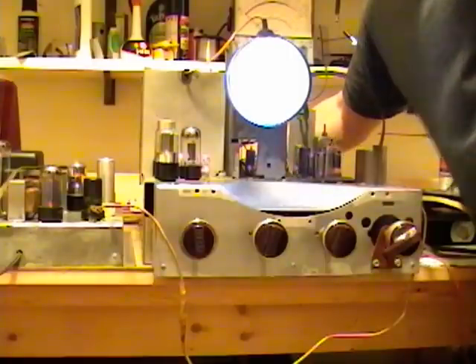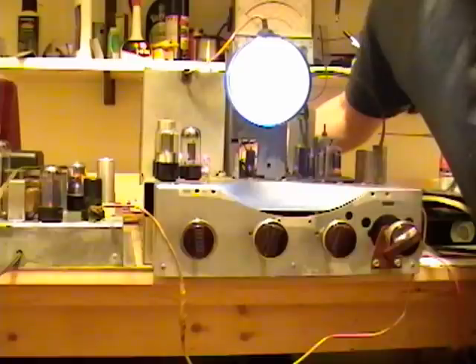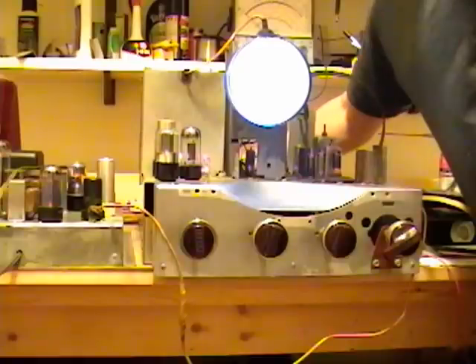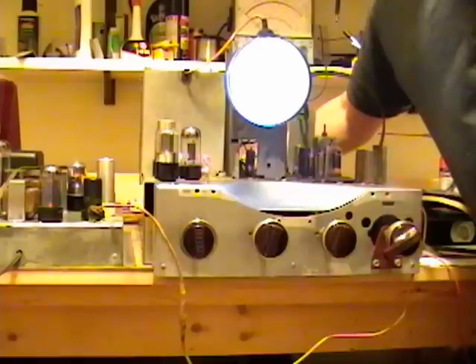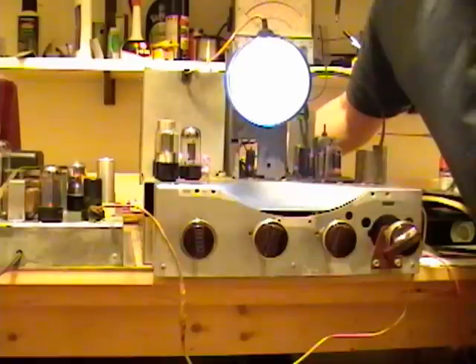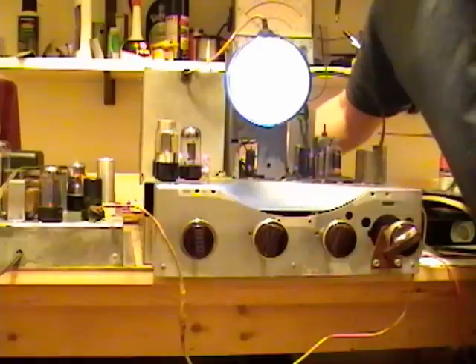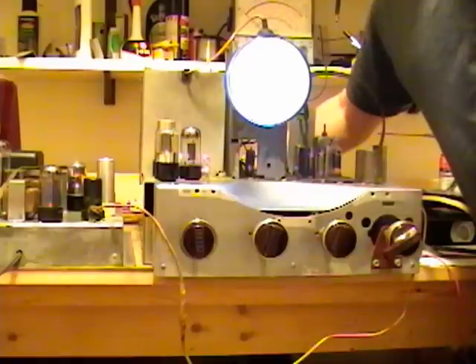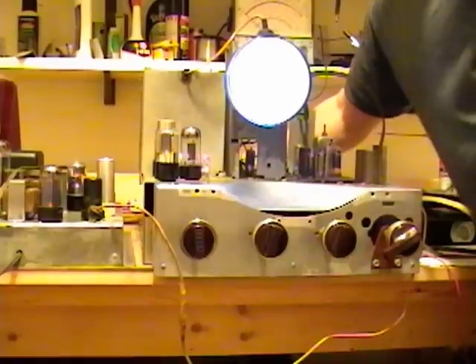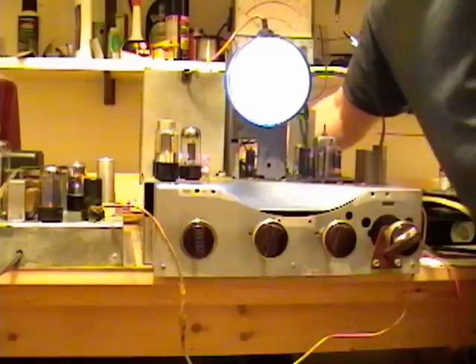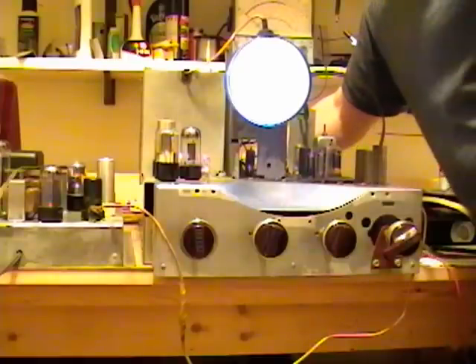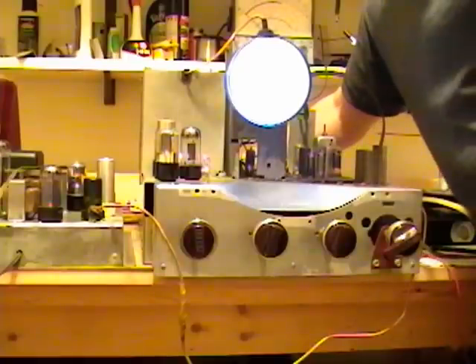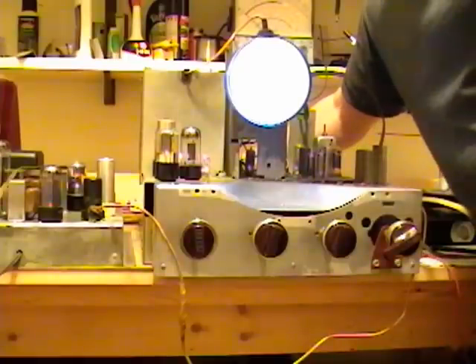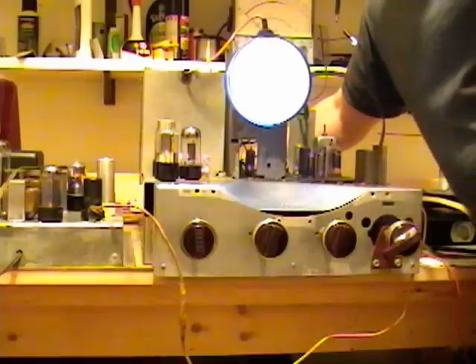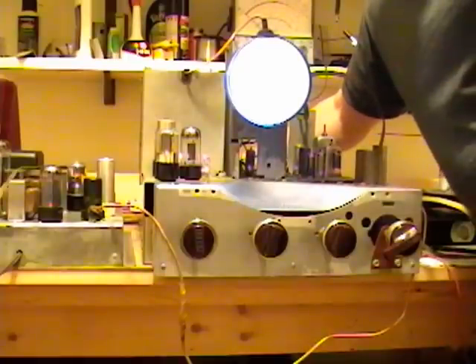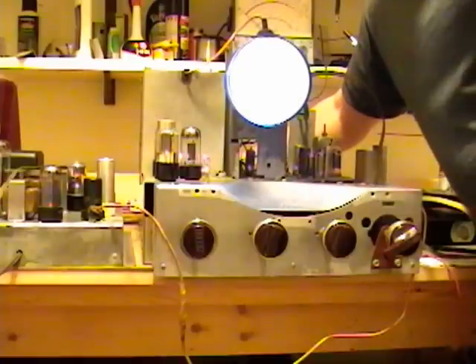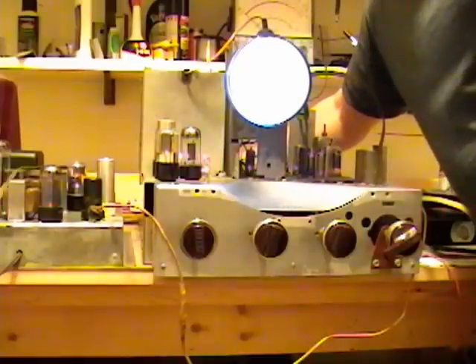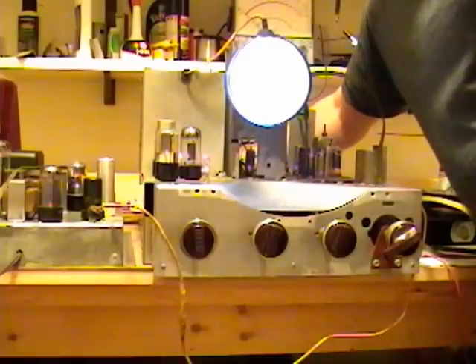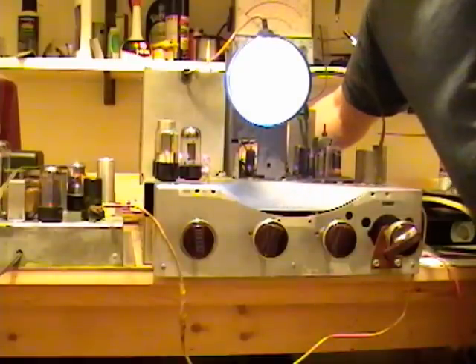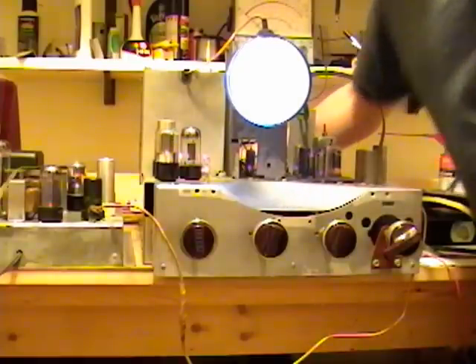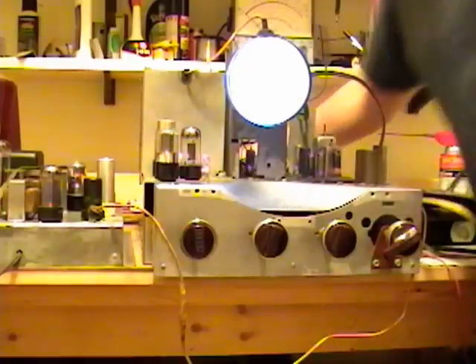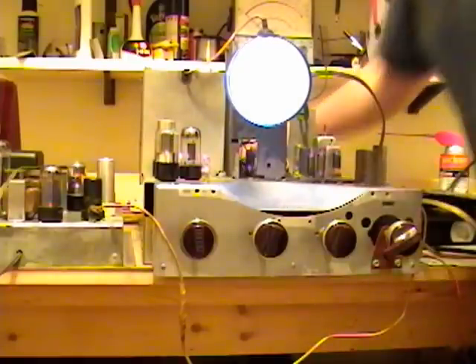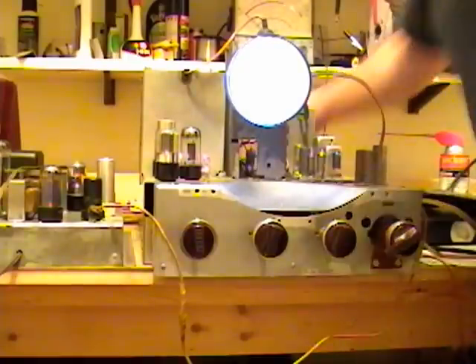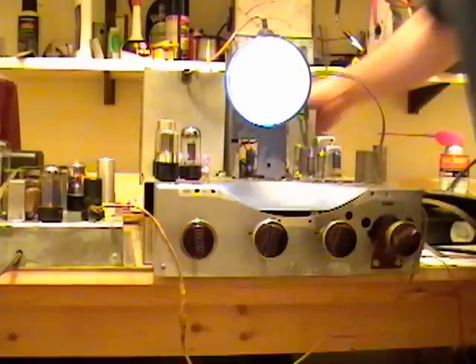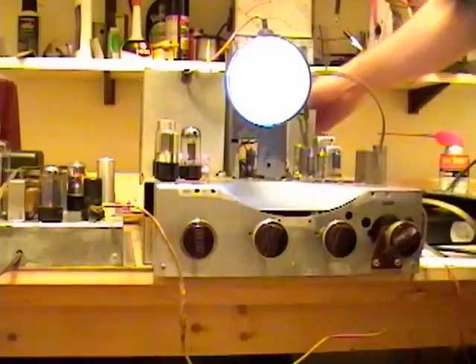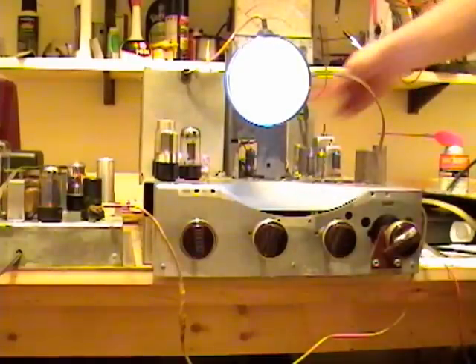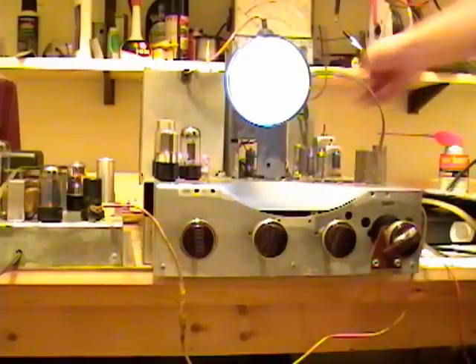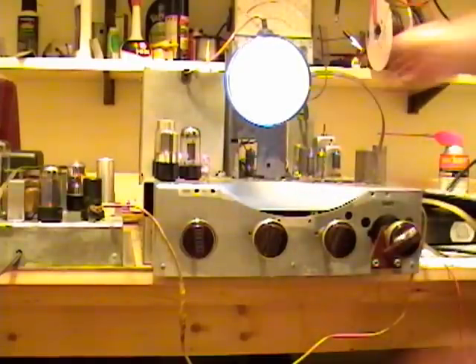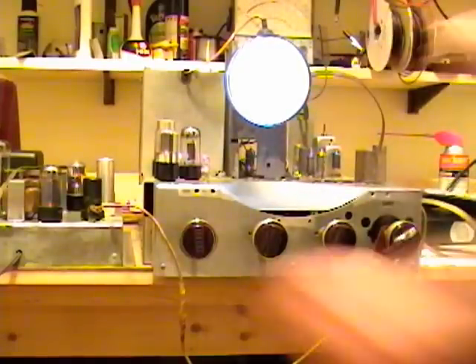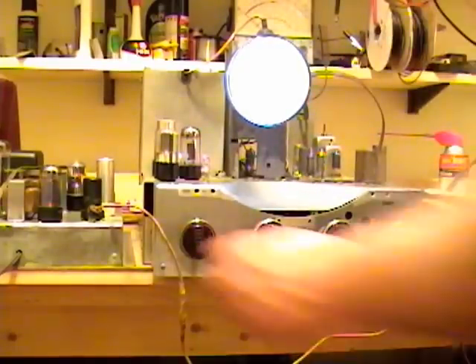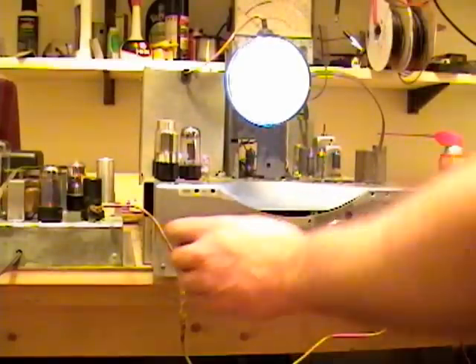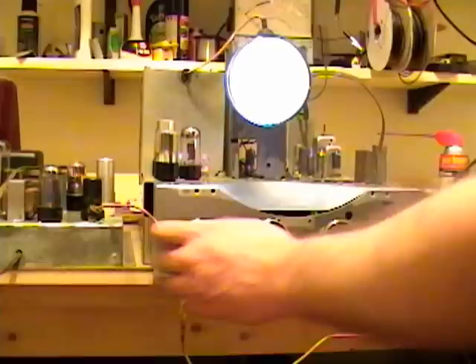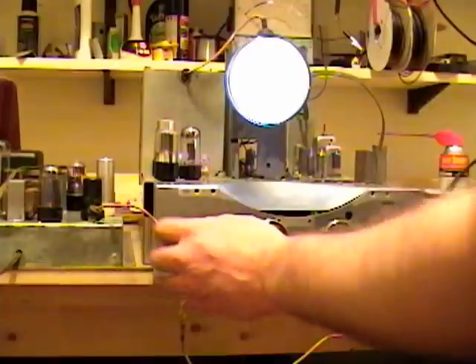The flyback that generates the high voltage runs off this horizontal frequency, so when you mess with that, there are some effects on the high voltage.